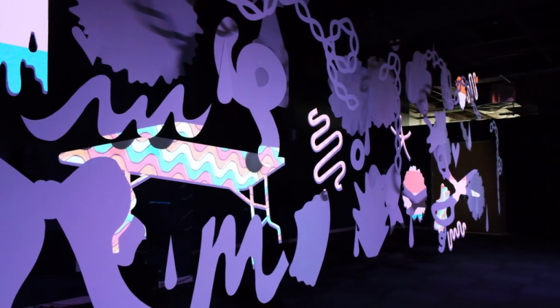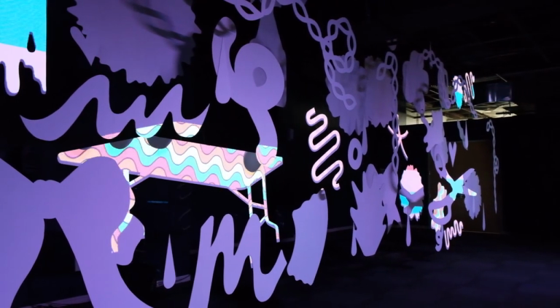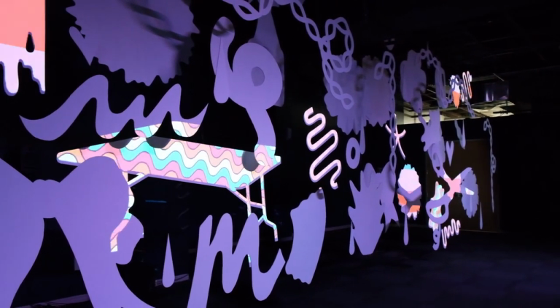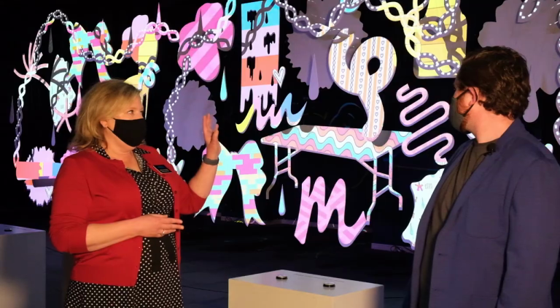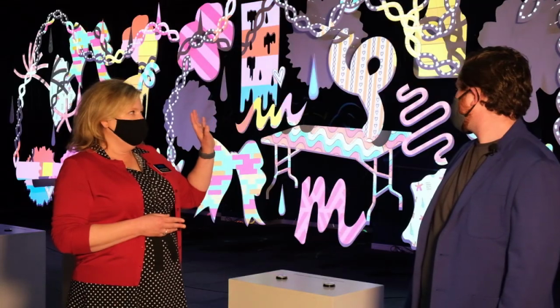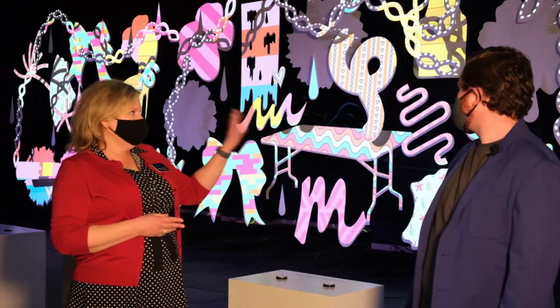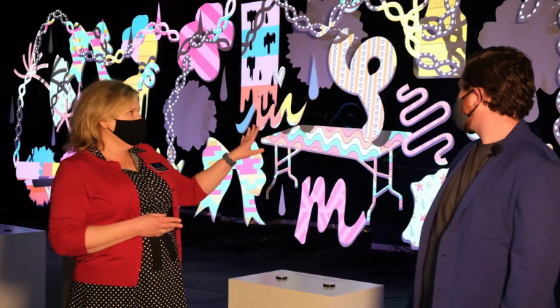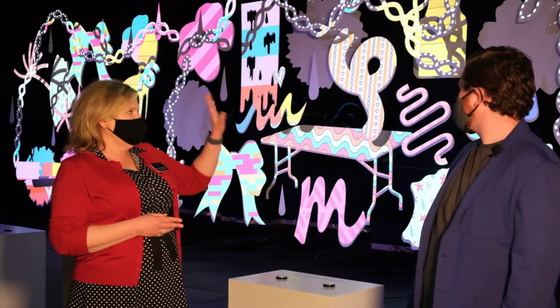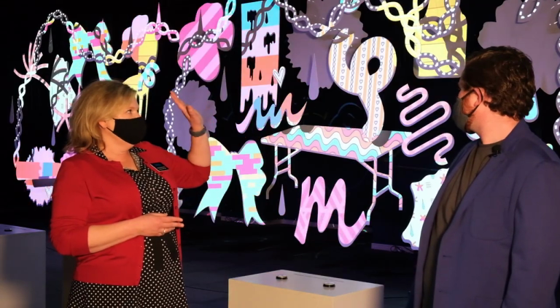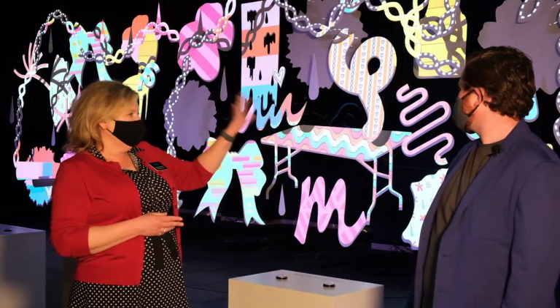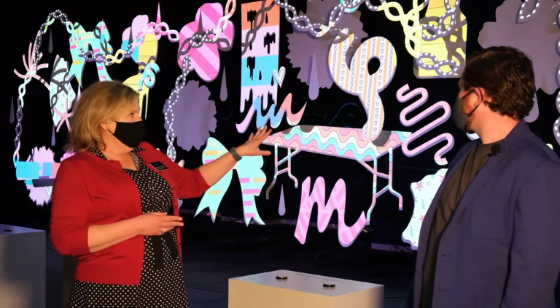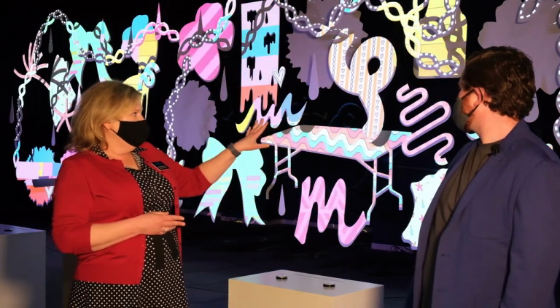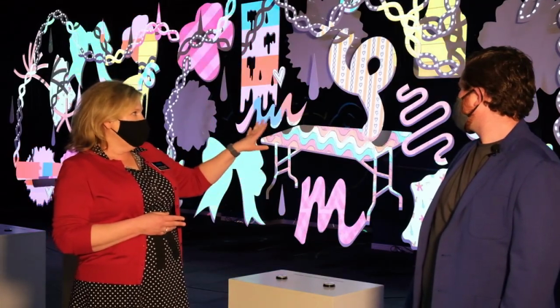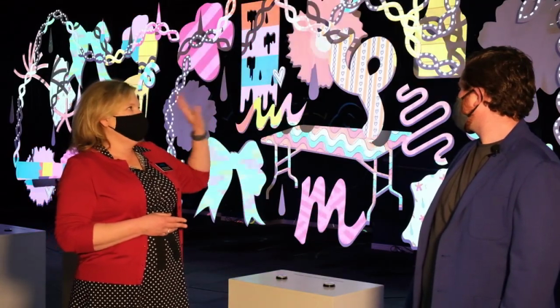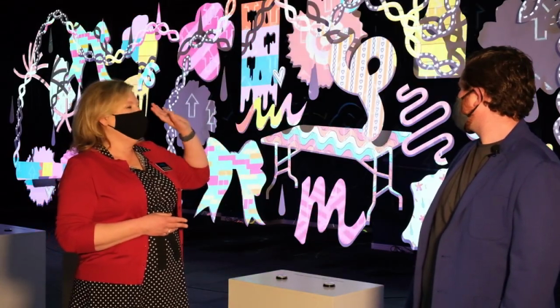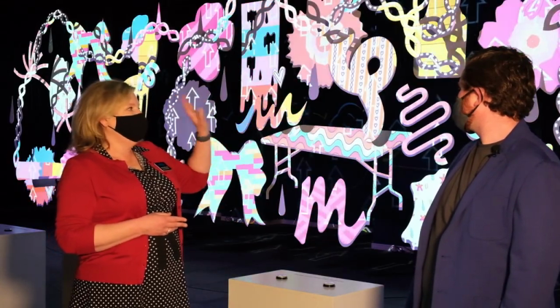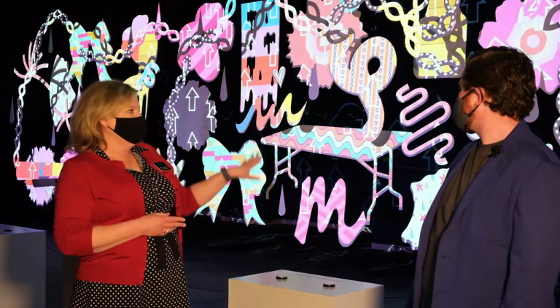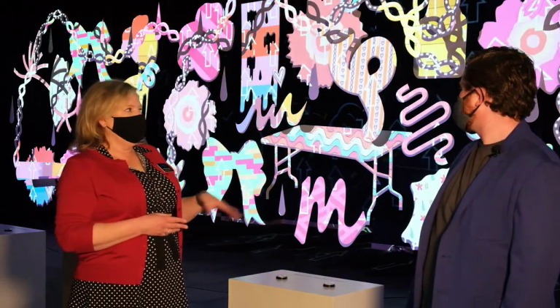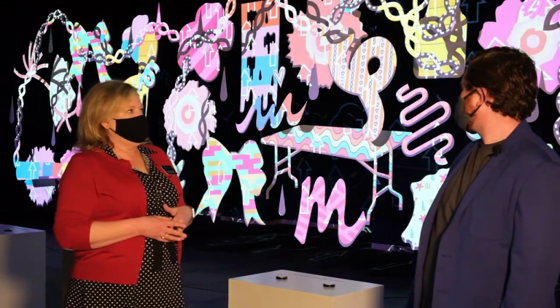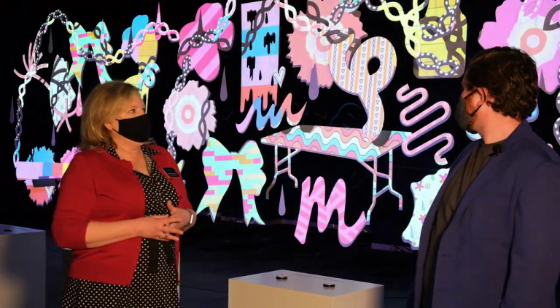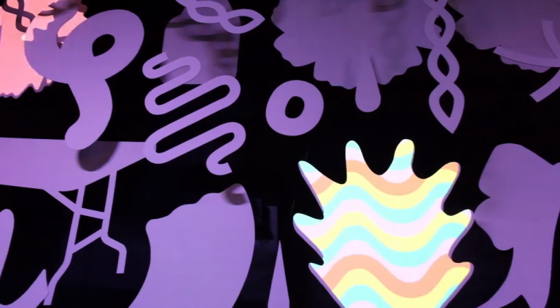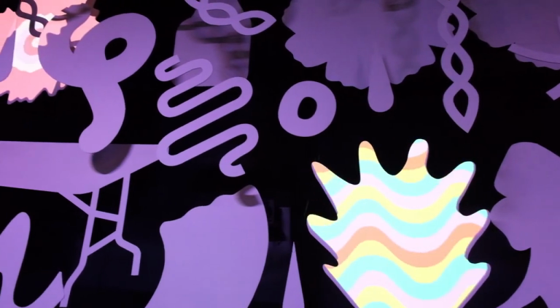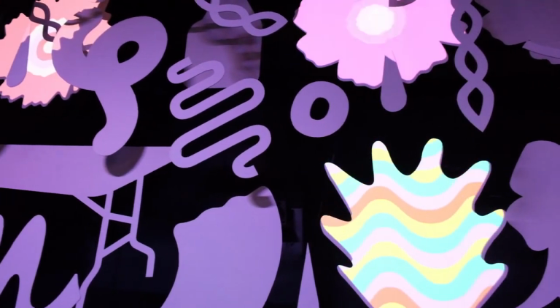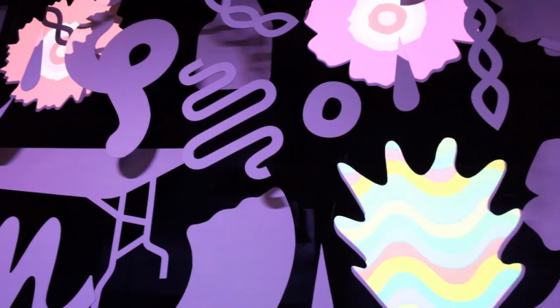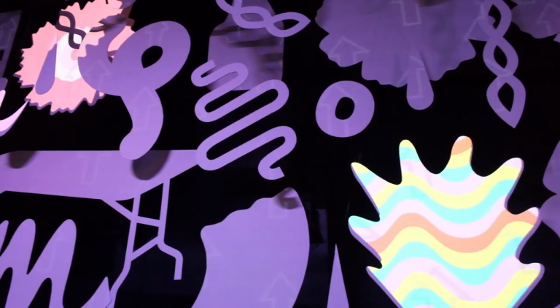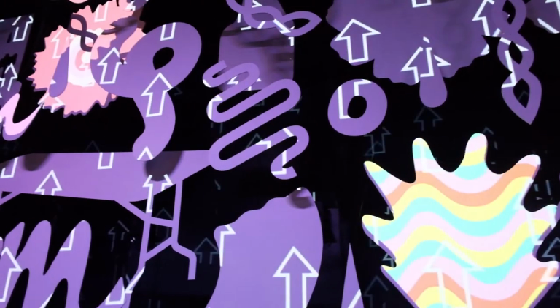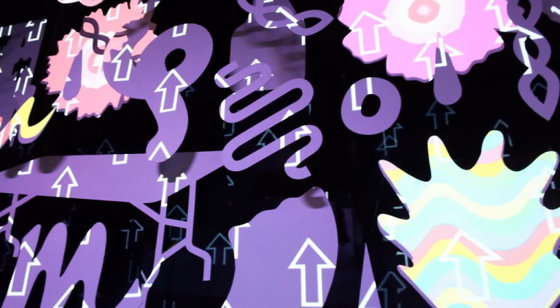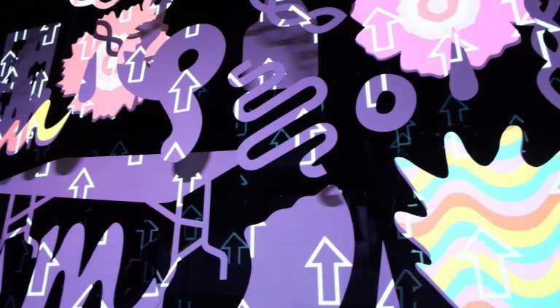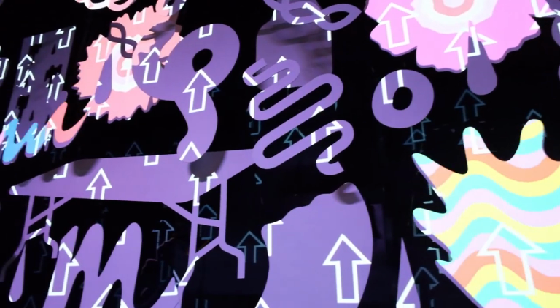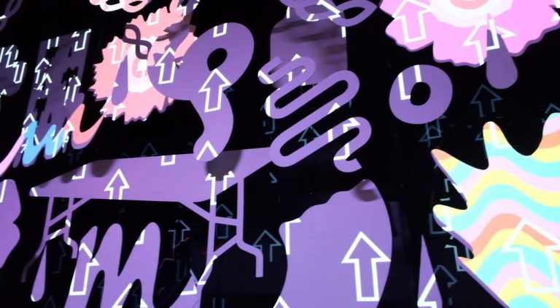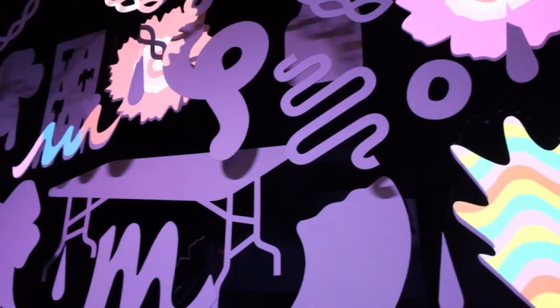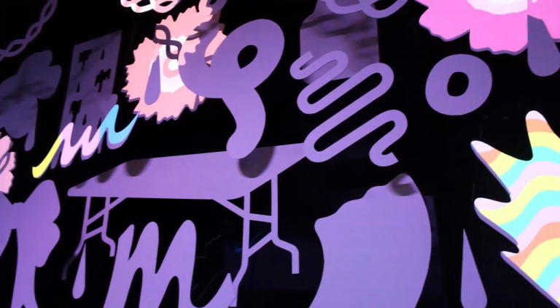It's a multimedia exhibition installation with original music, screen projections, projection mapping, lights, and interactive buttons to play with it.